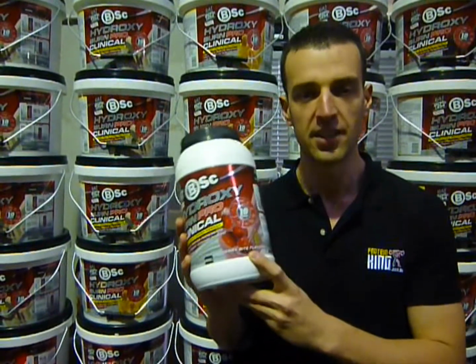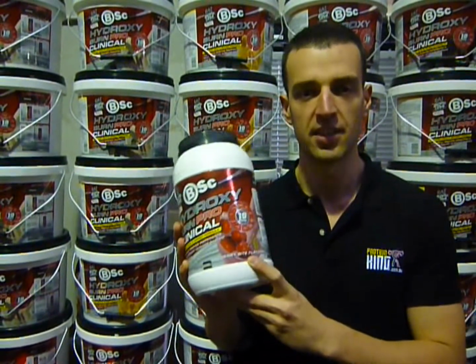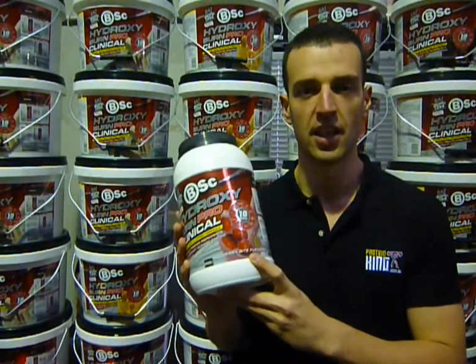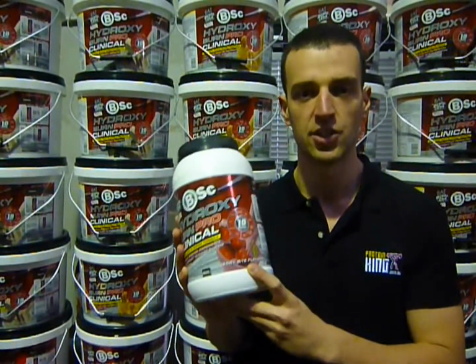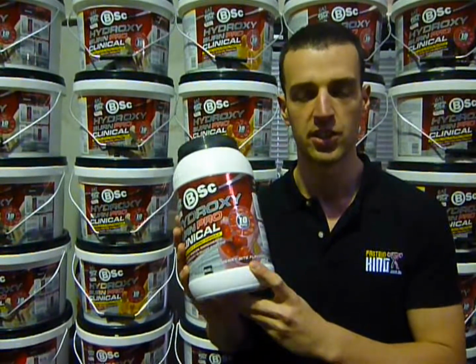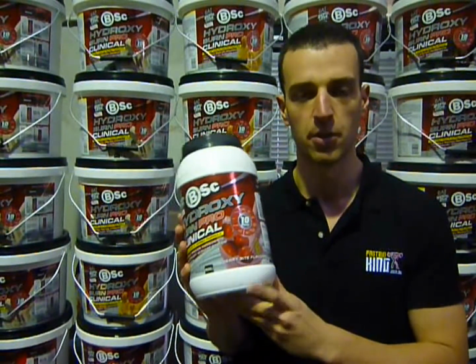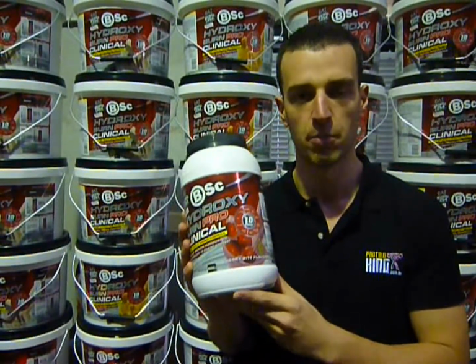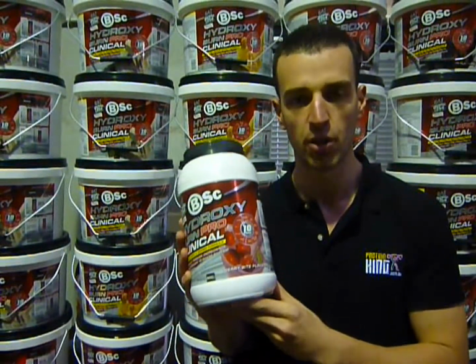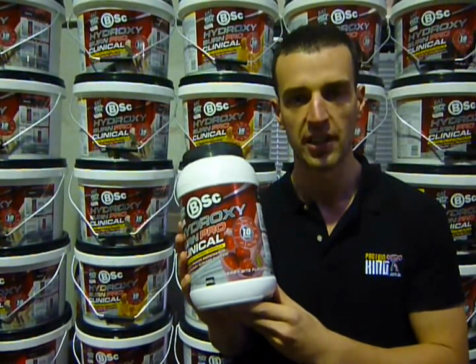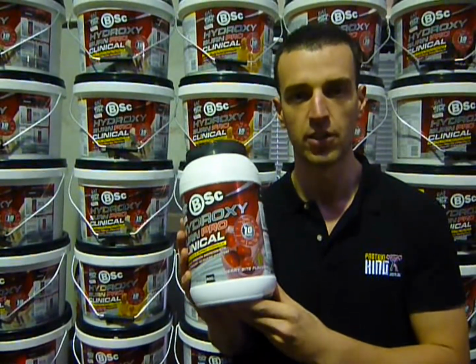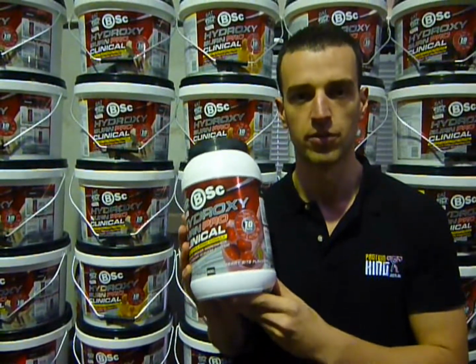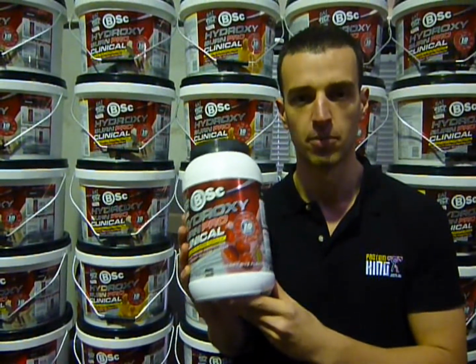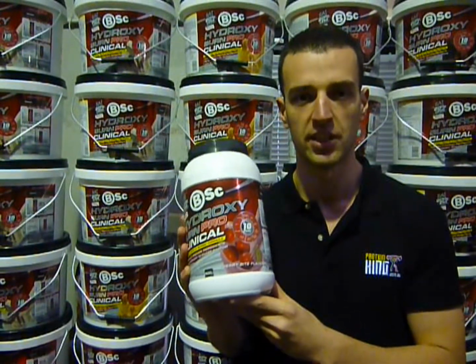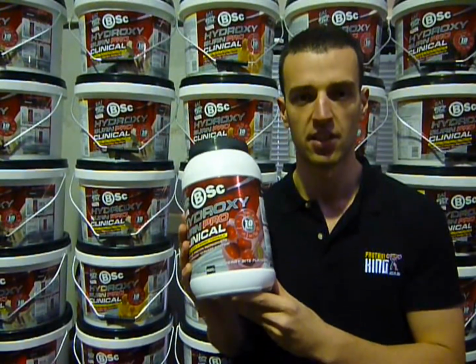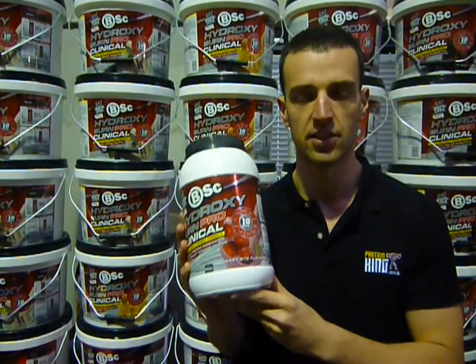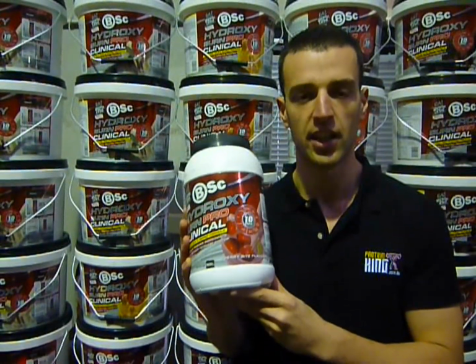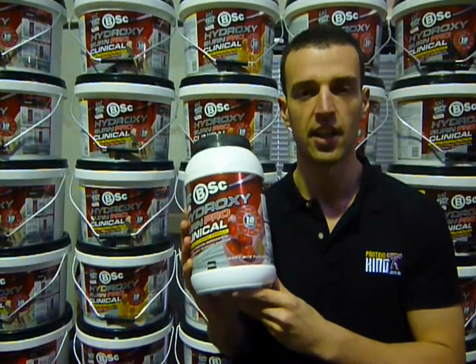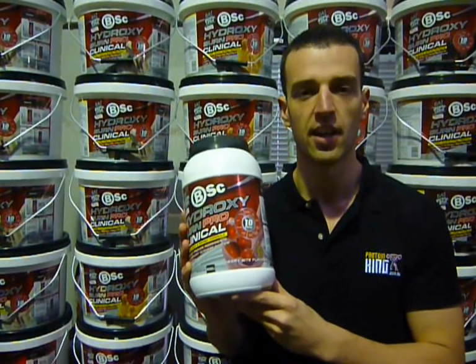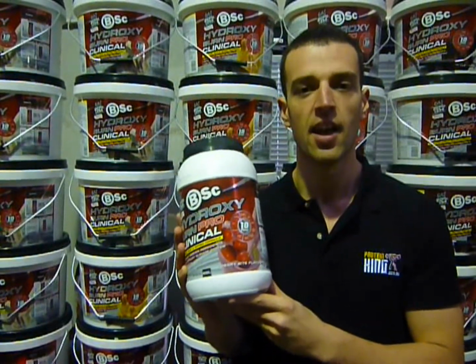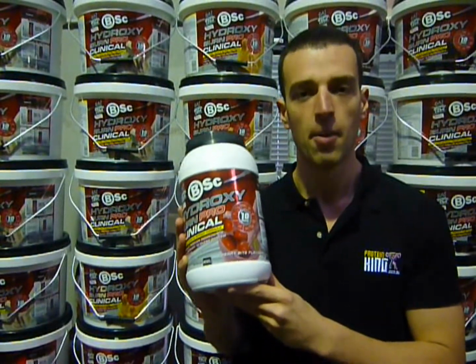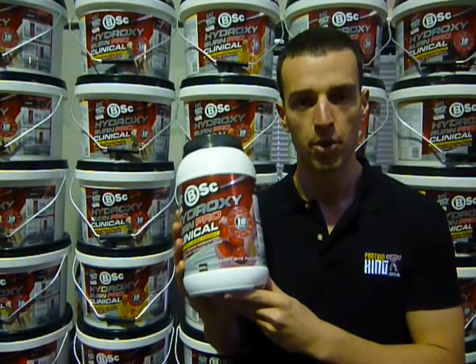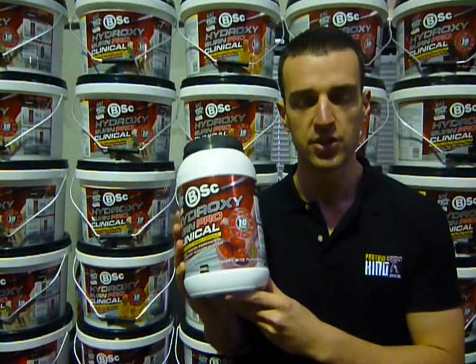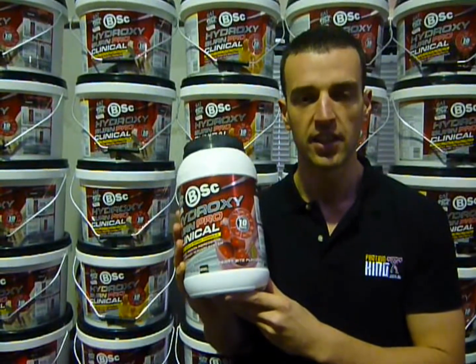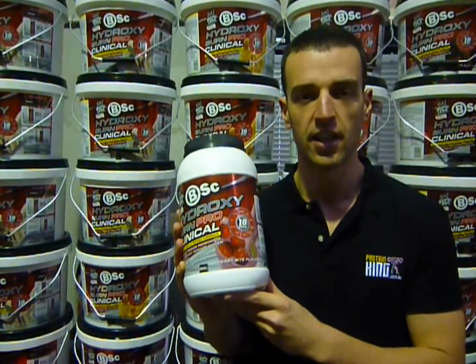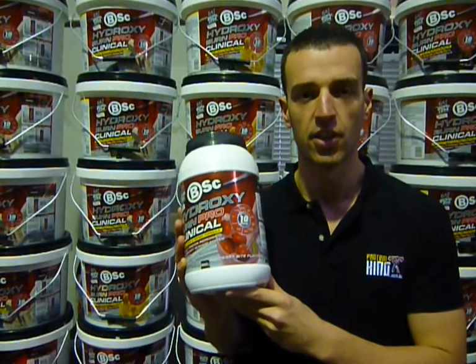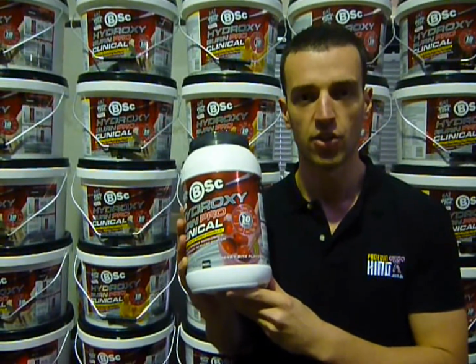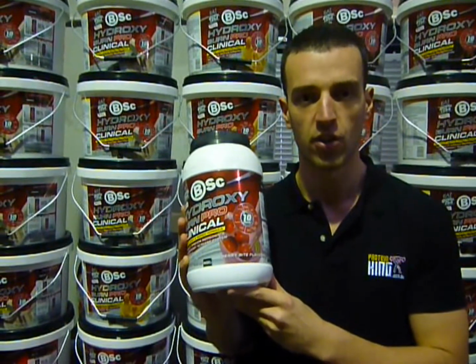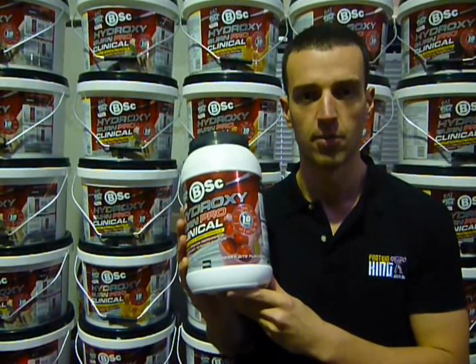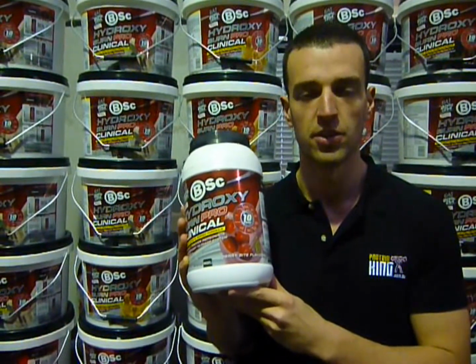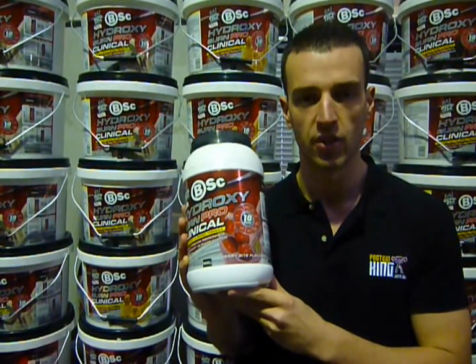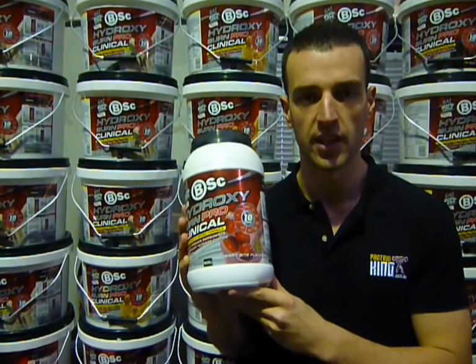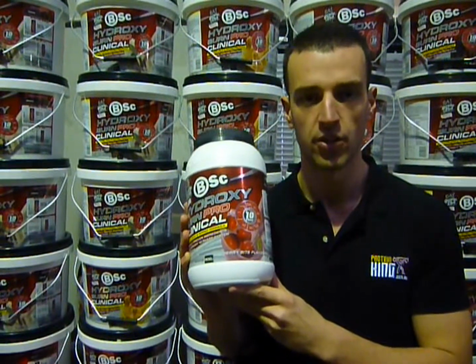BSC Hydroxyburn Pro Clinical from Body Science — check it out at ProteinKing.com.au.